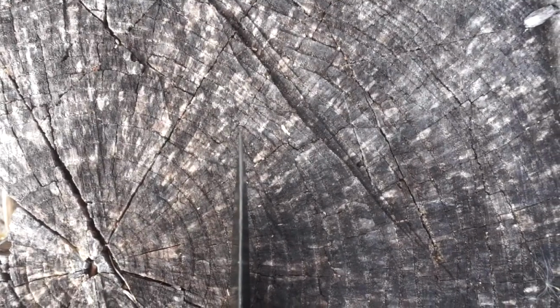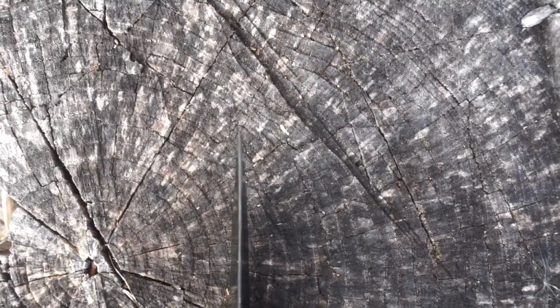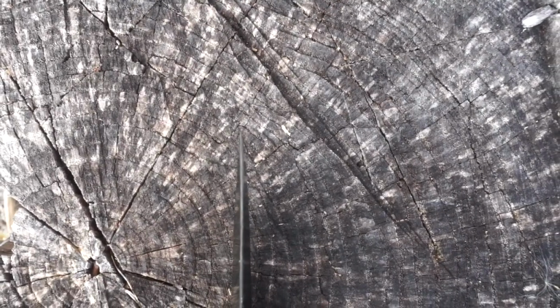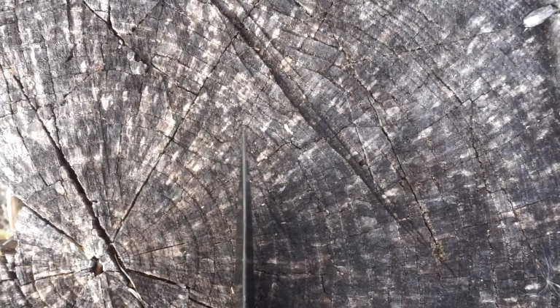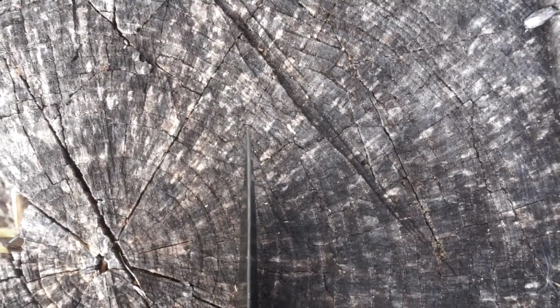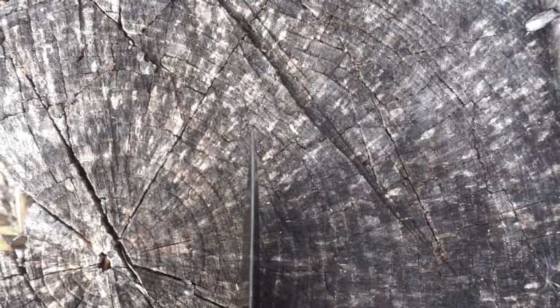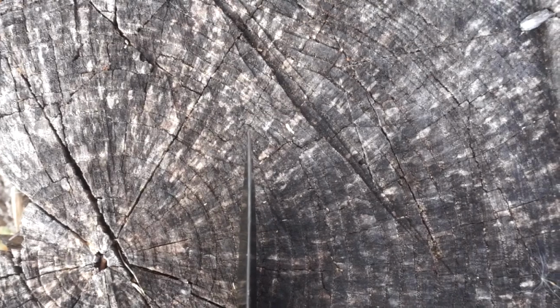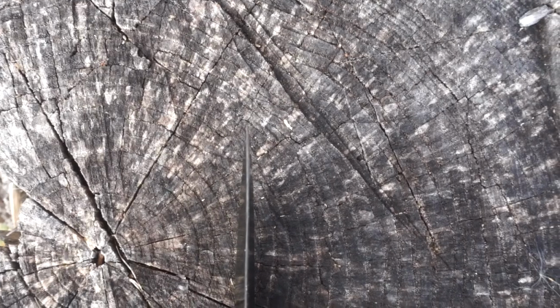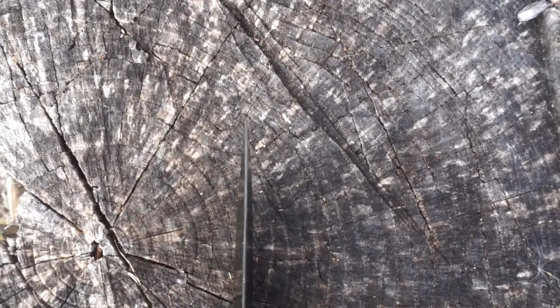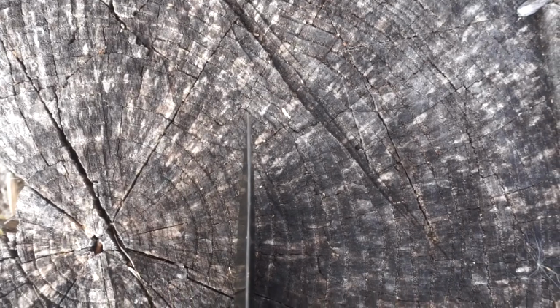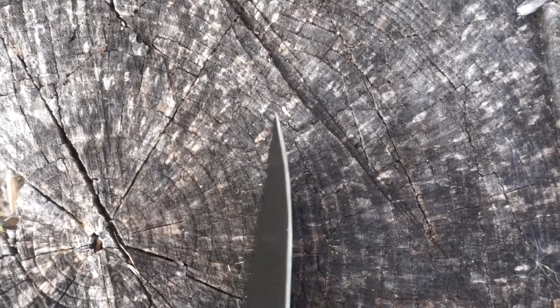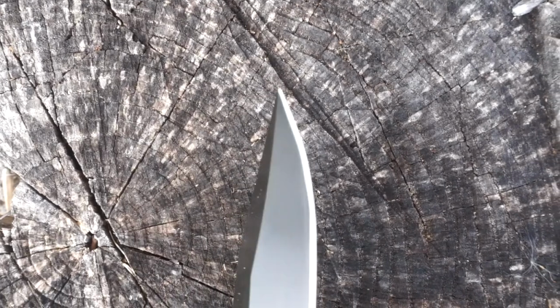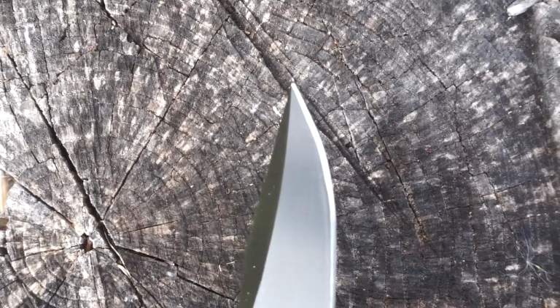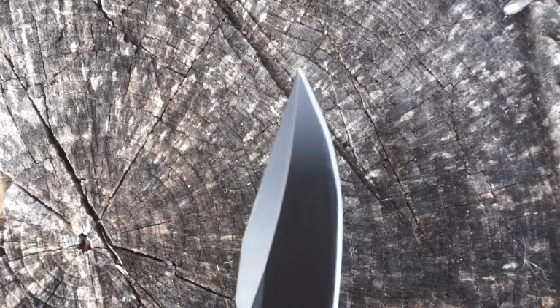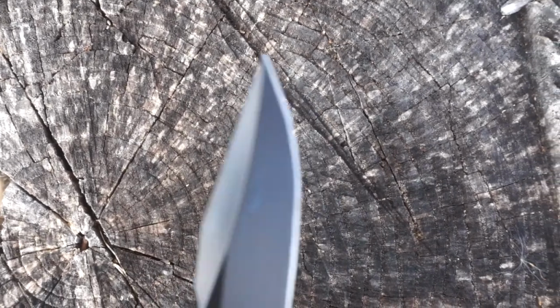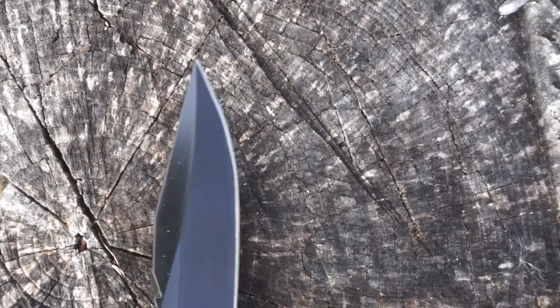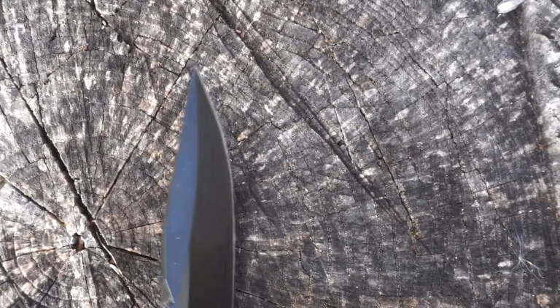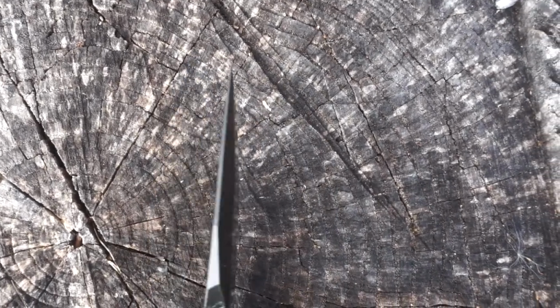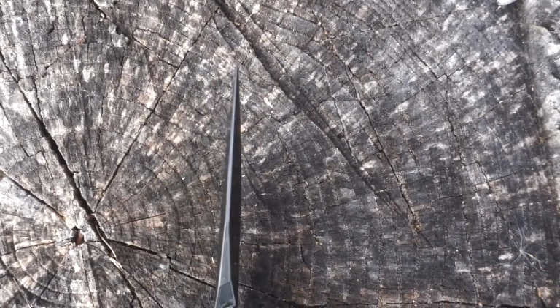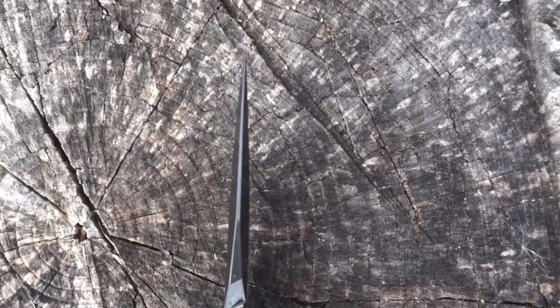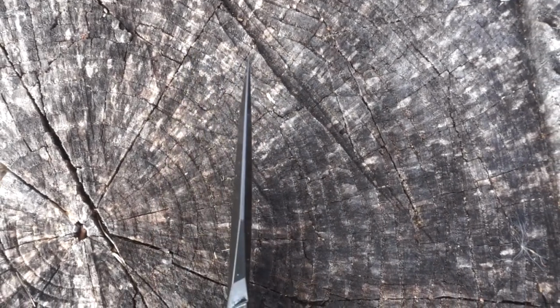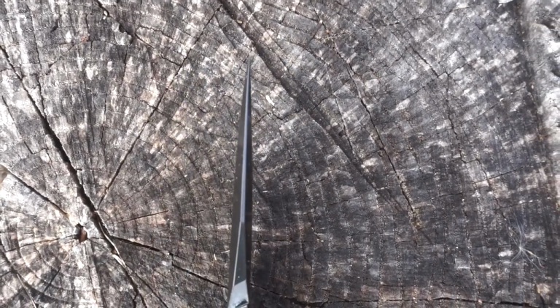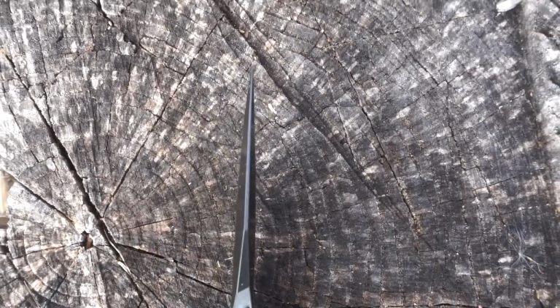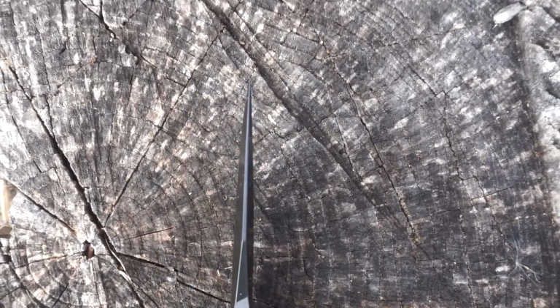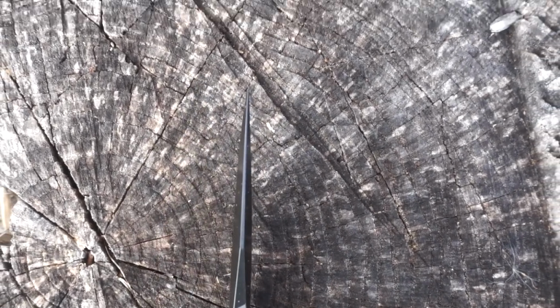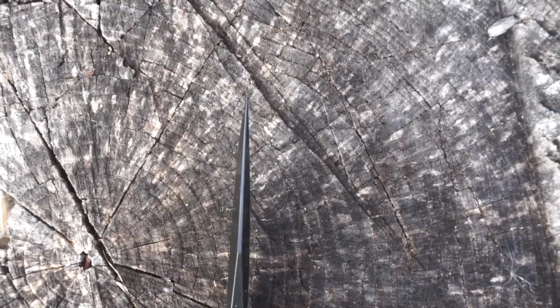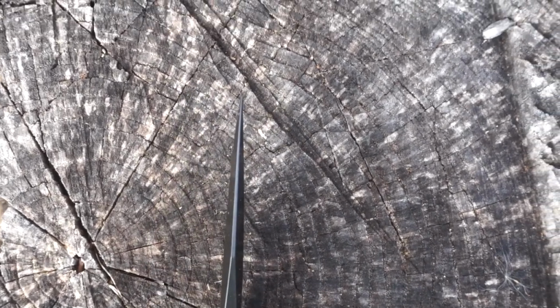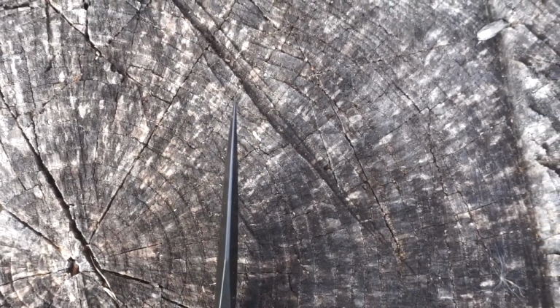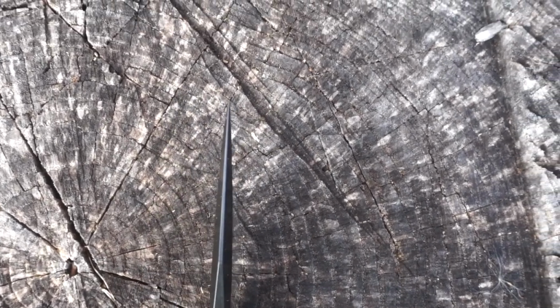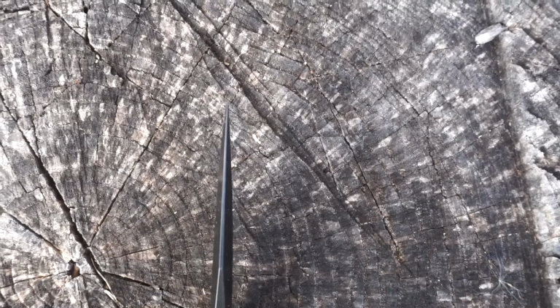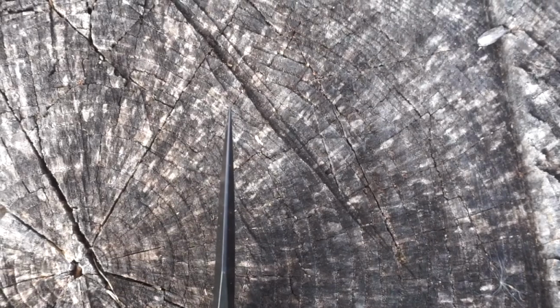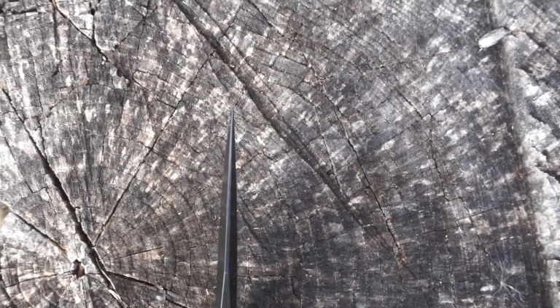I don't know if you can tell, but the tip came just slightly bent for me. It's very slight, though.